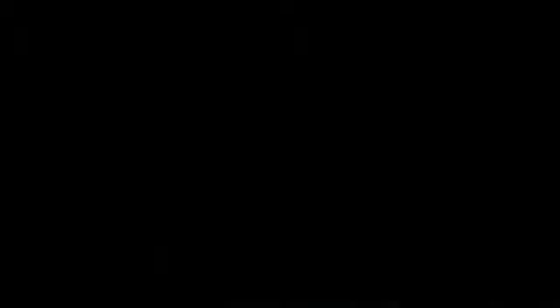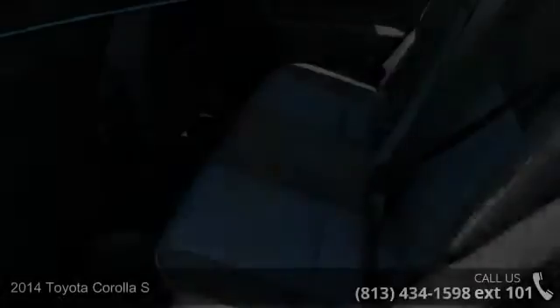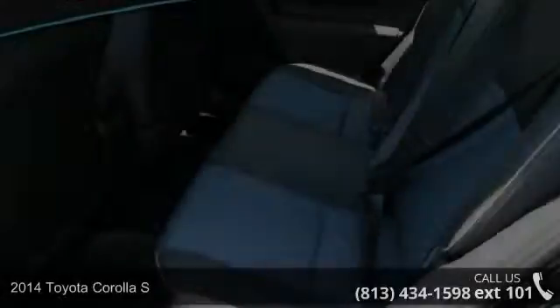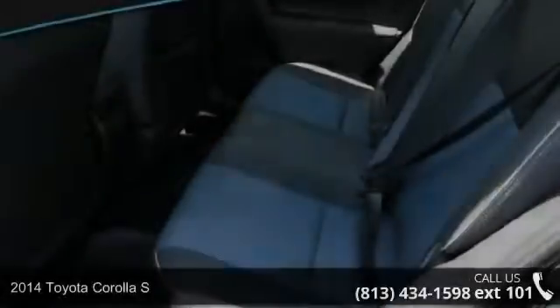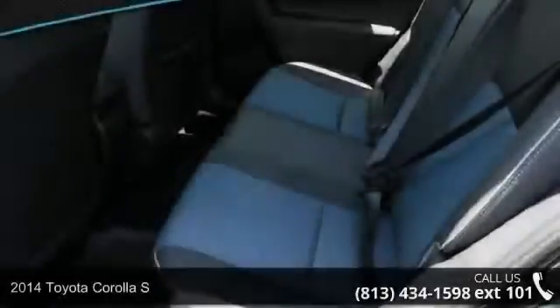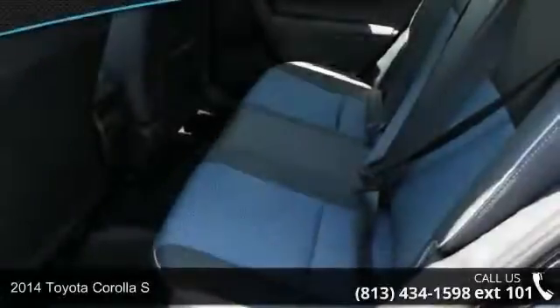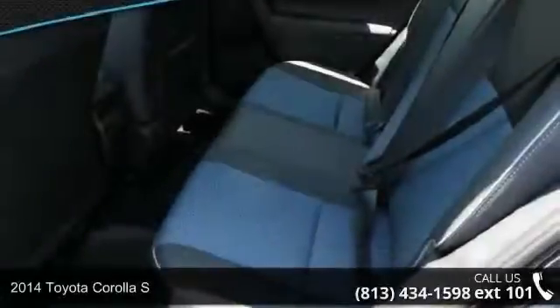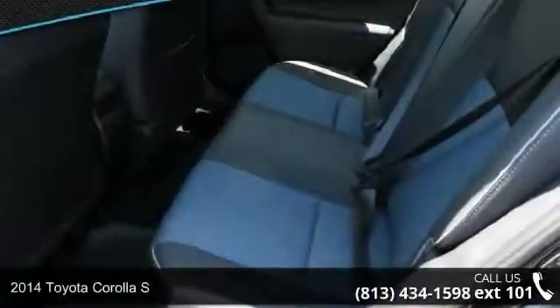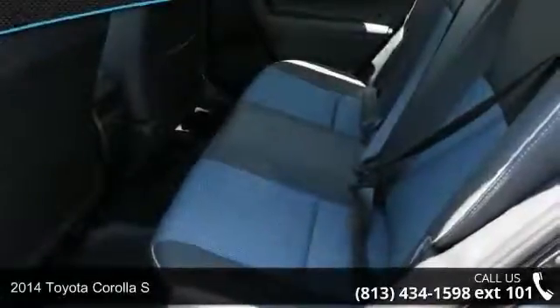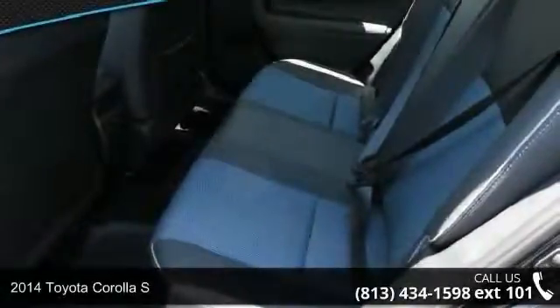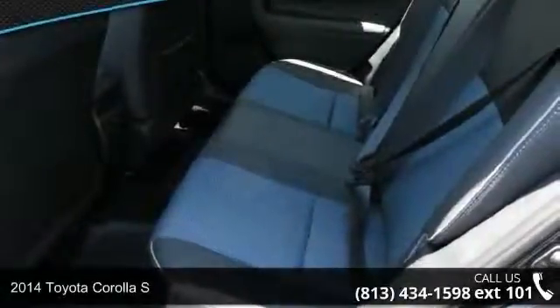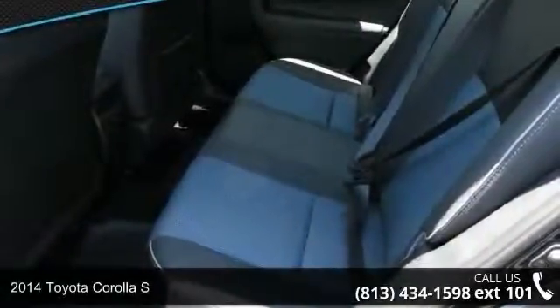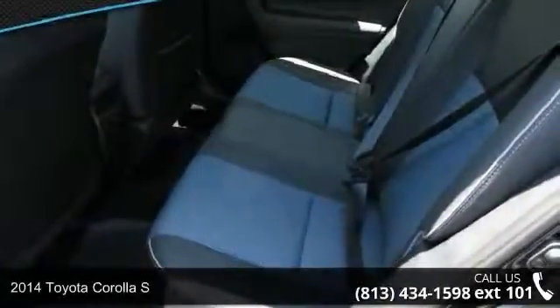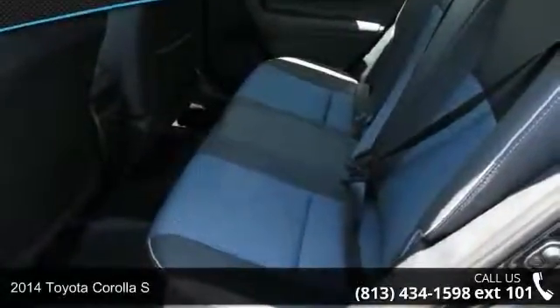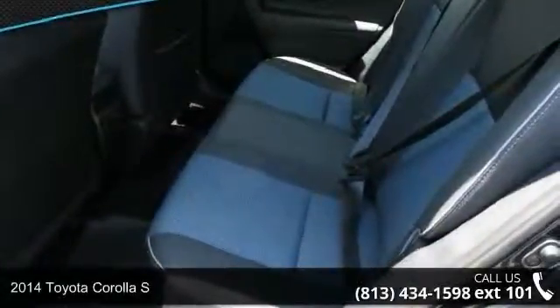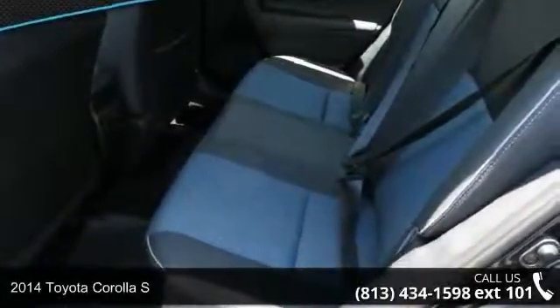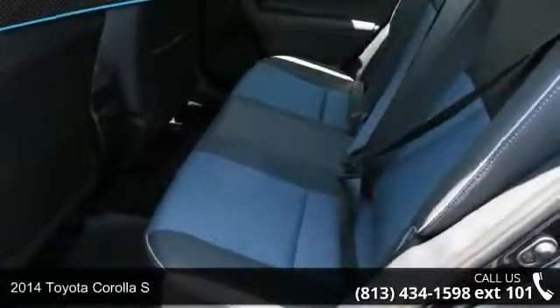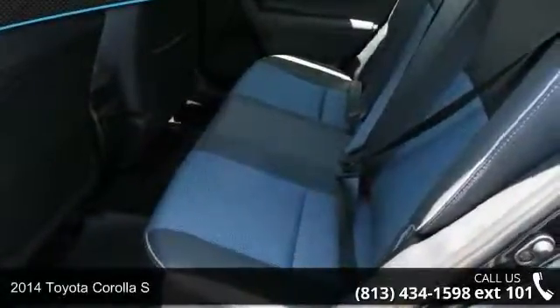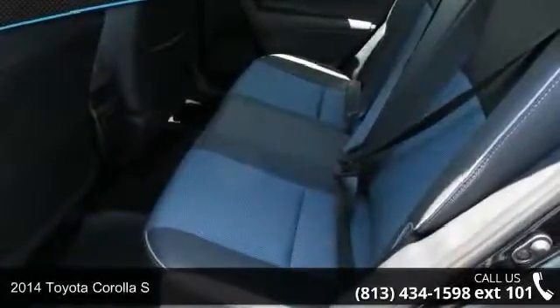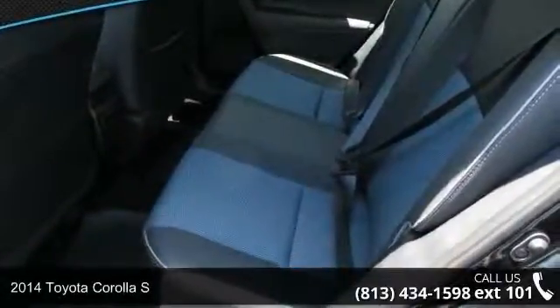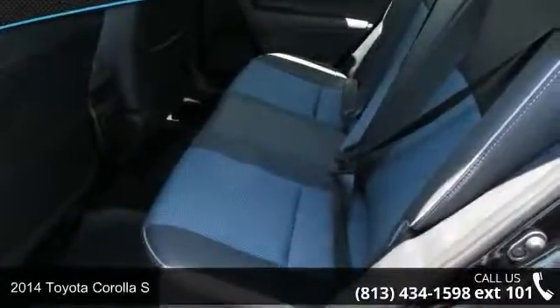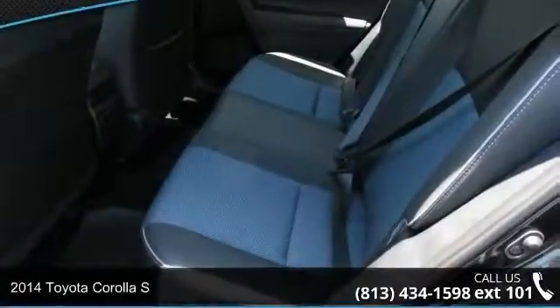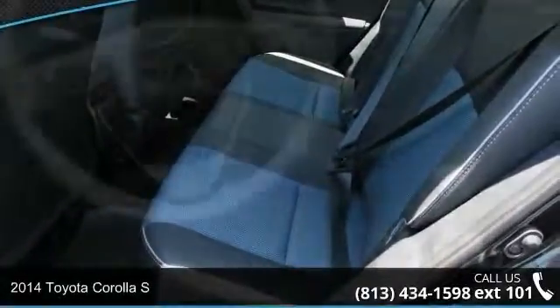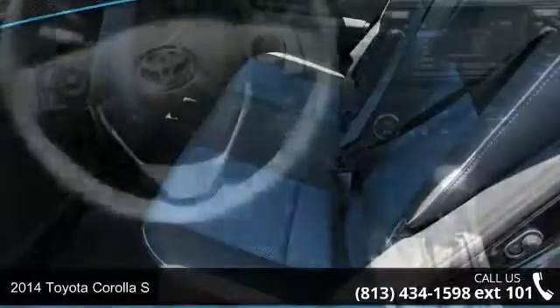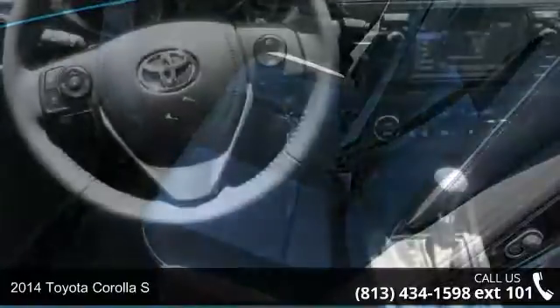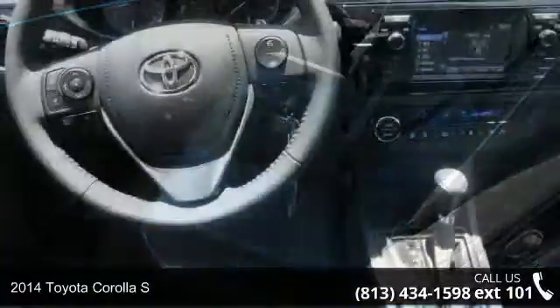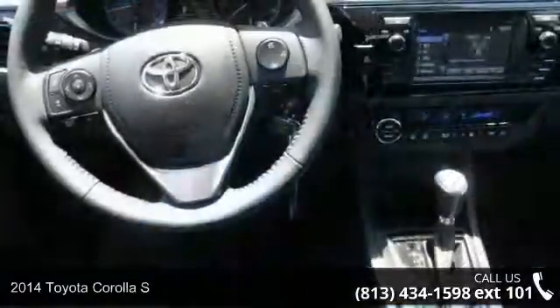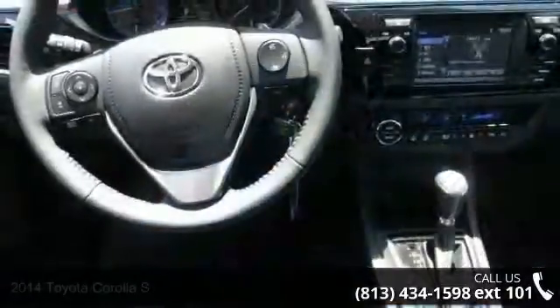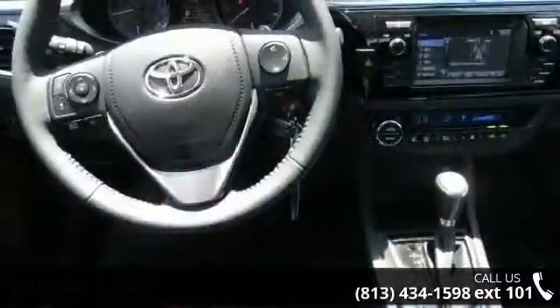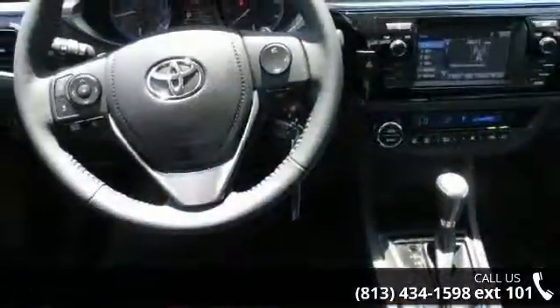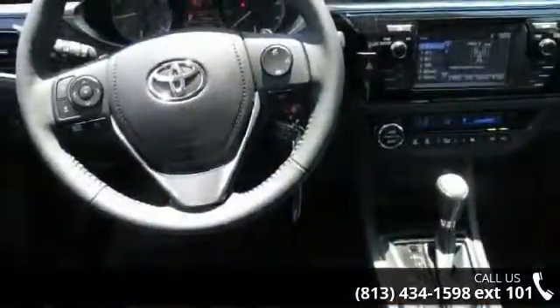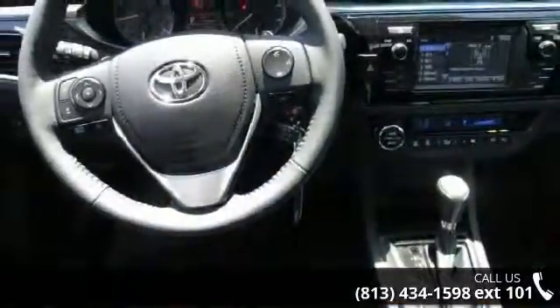Presenting the 2014 Toyota Corolla S. If you are looking for a first-rate auto, this one could be yours today.